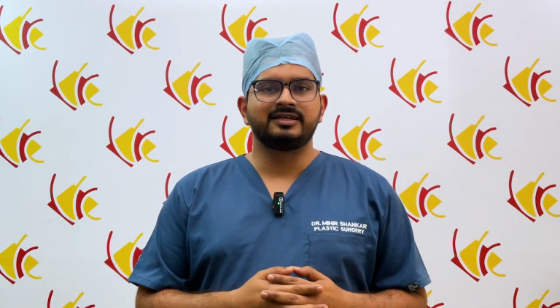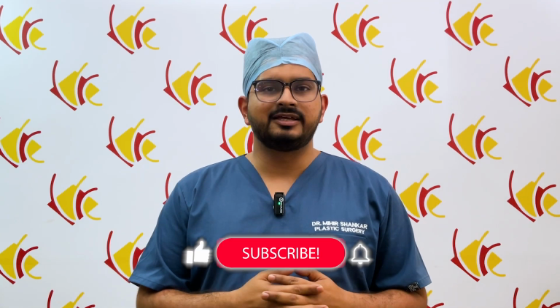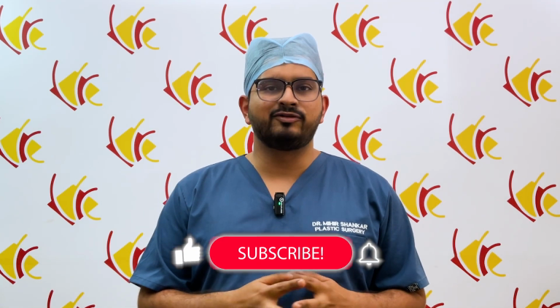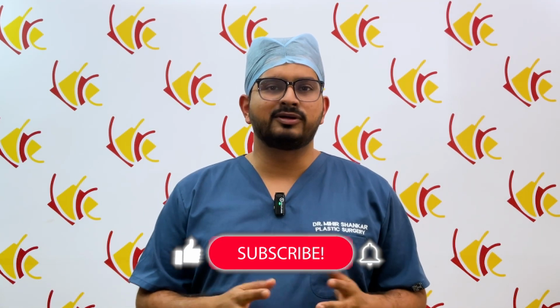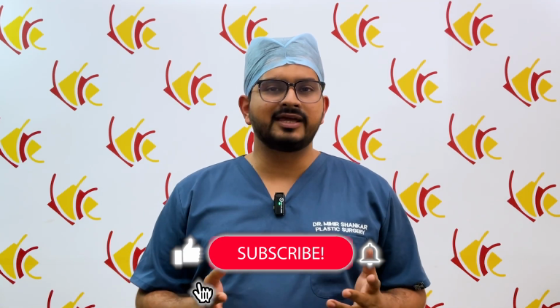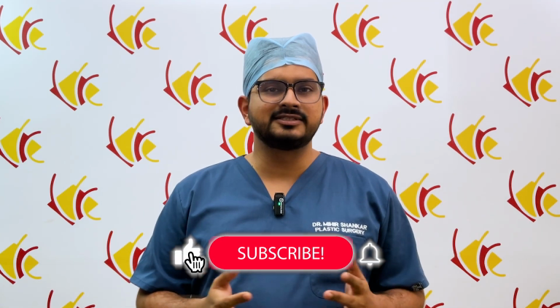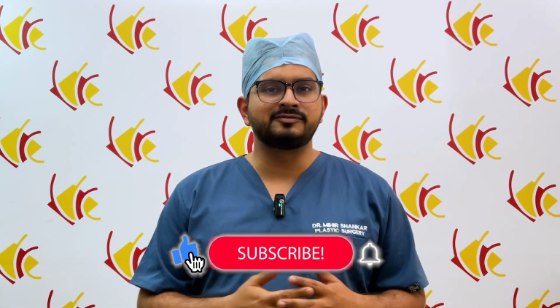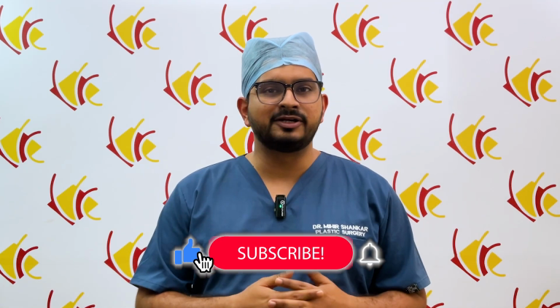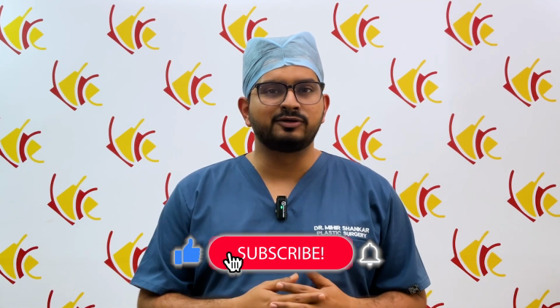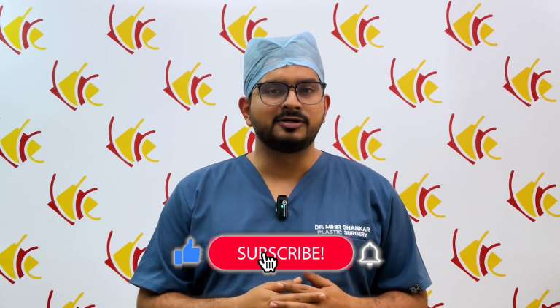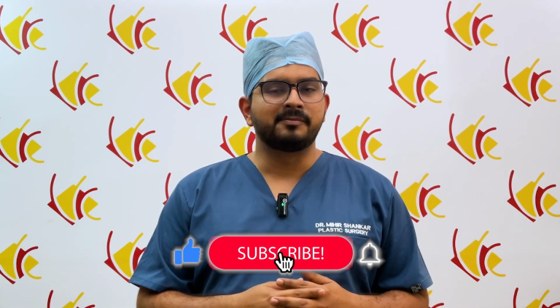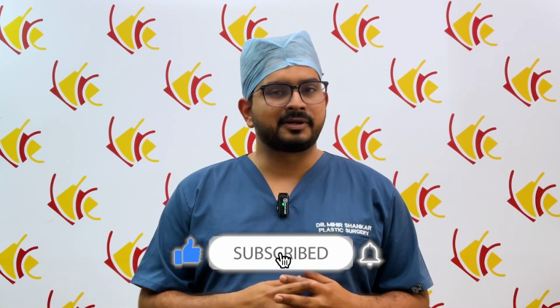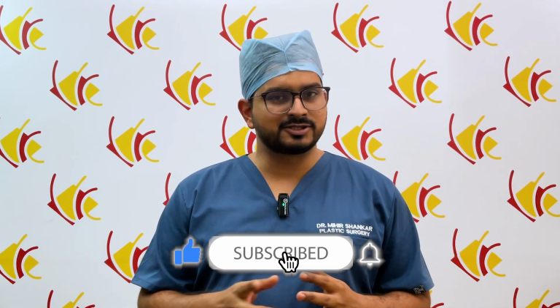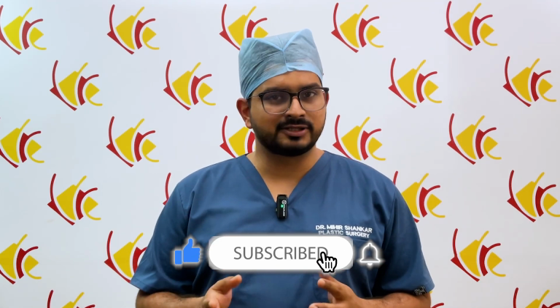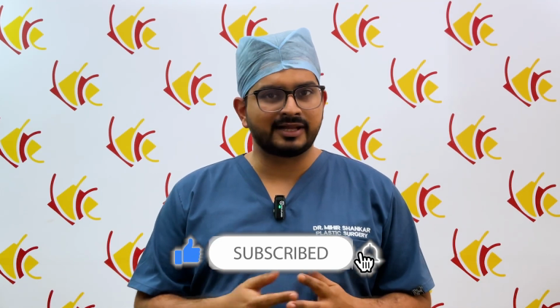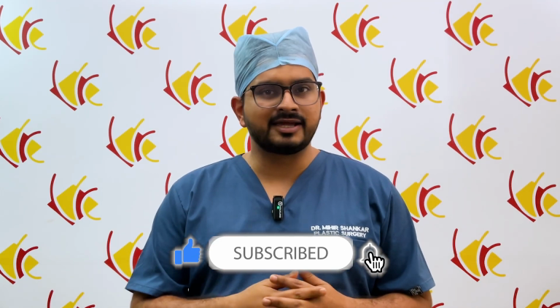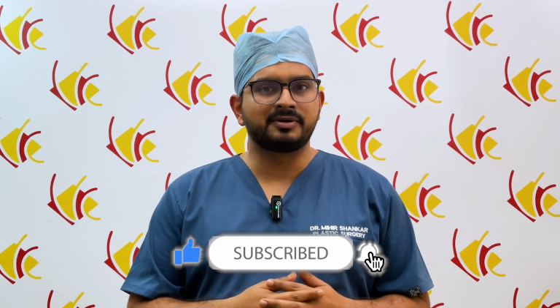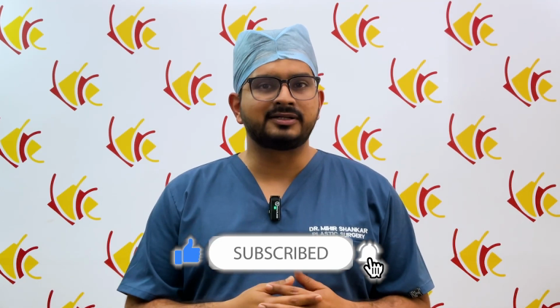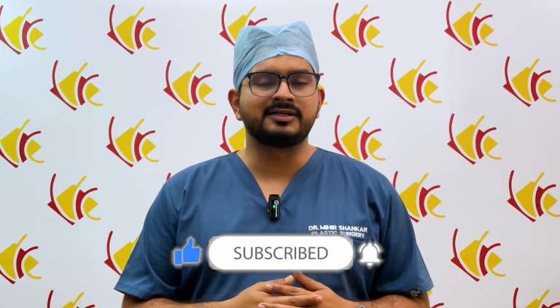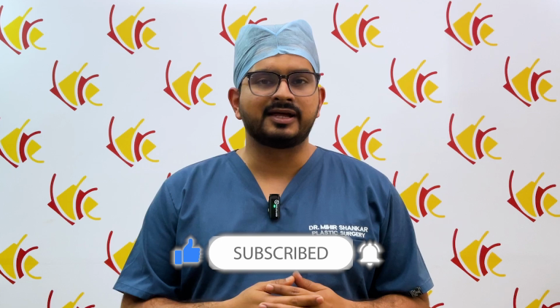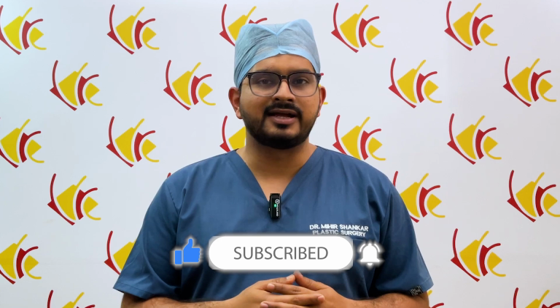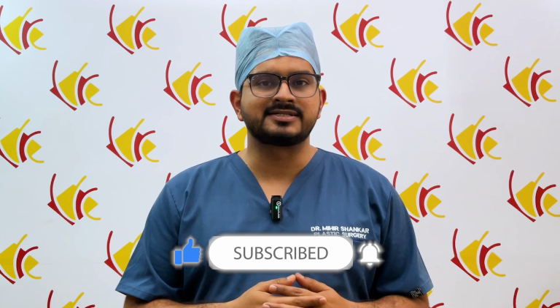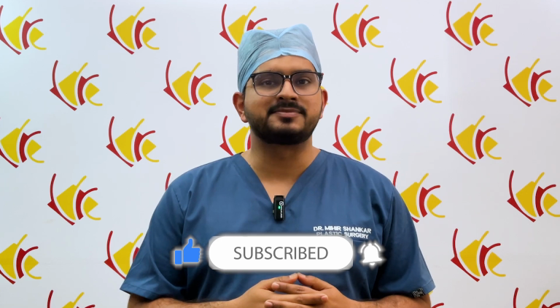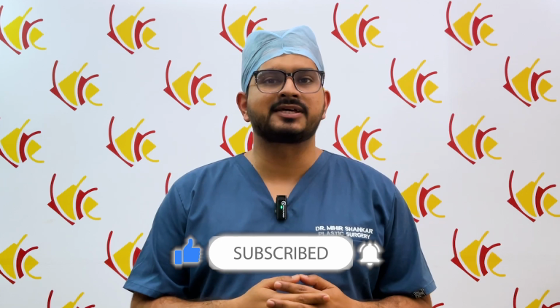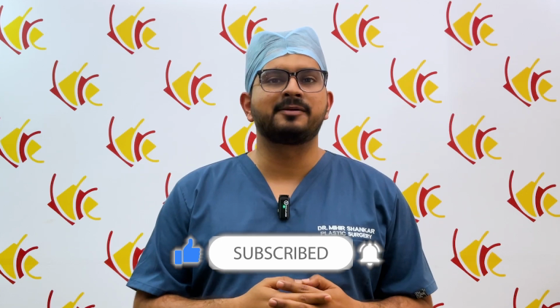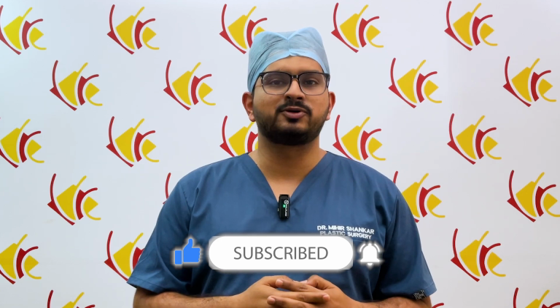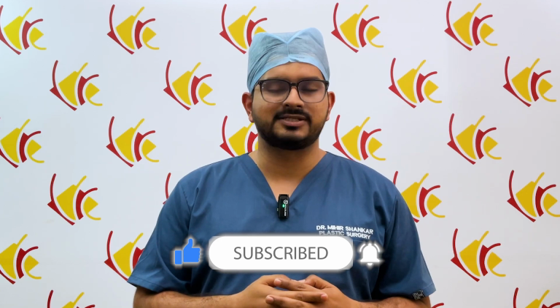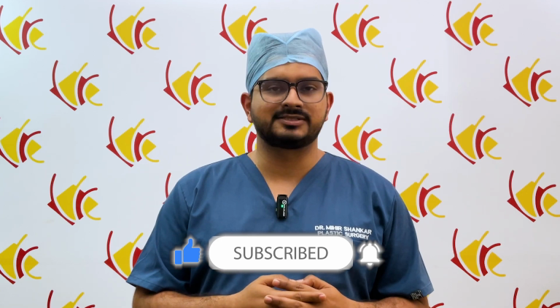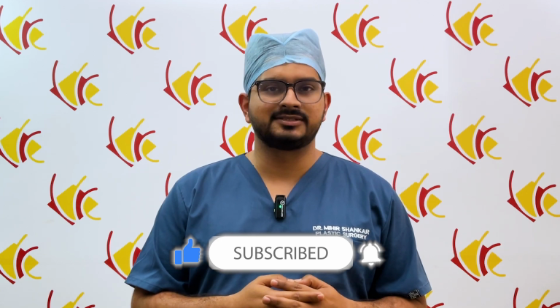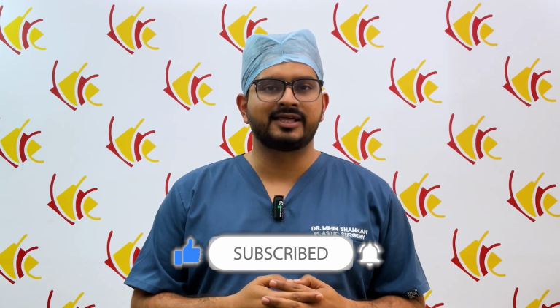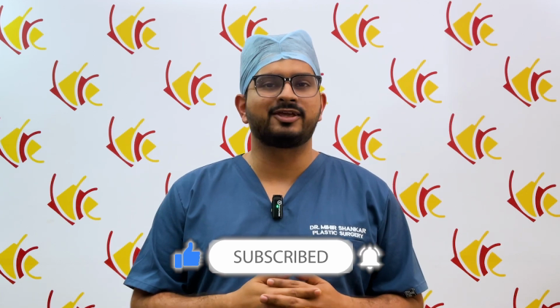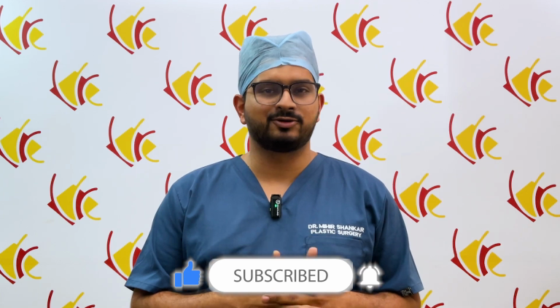If you like this video, press on the like button and subscribe to us. Thank you.